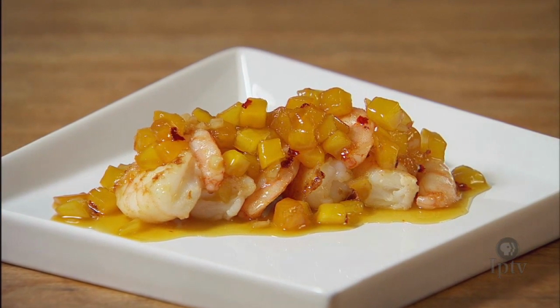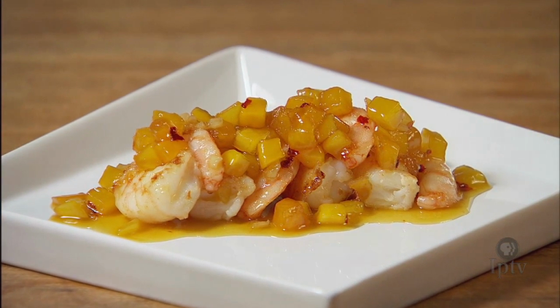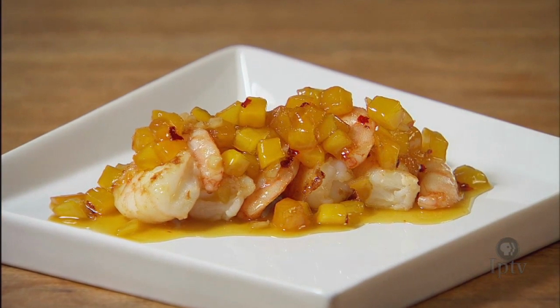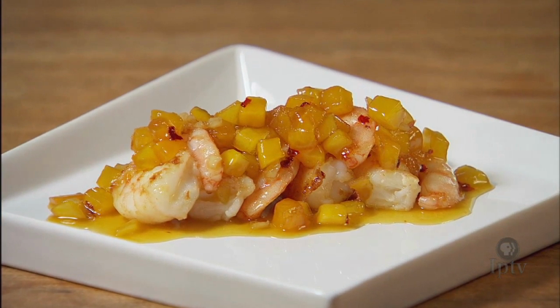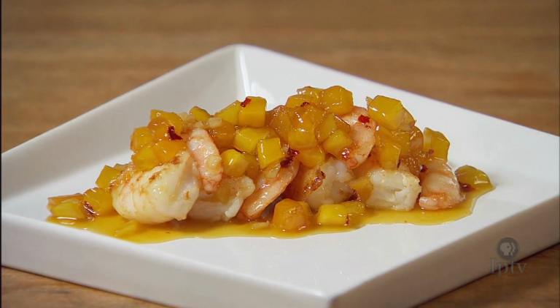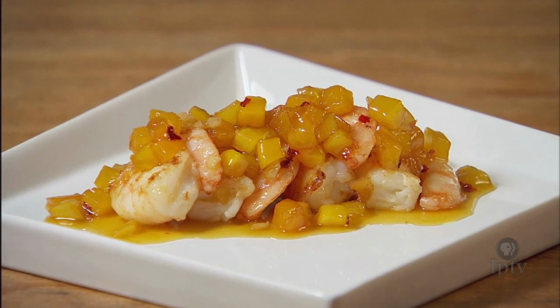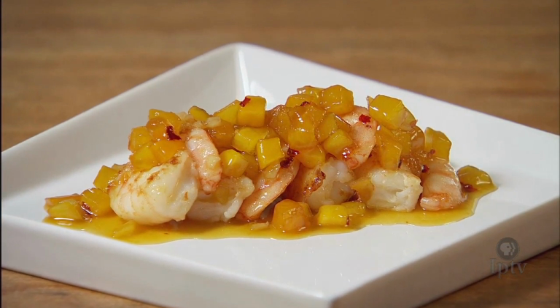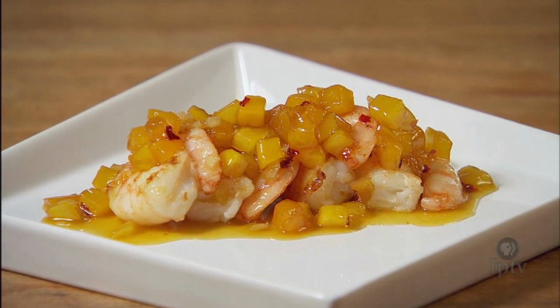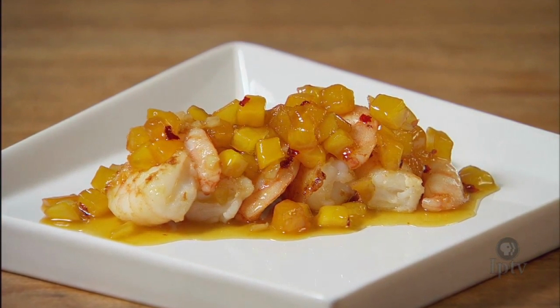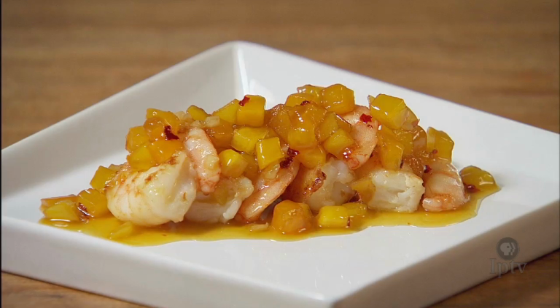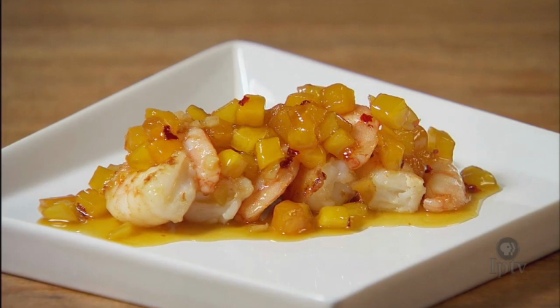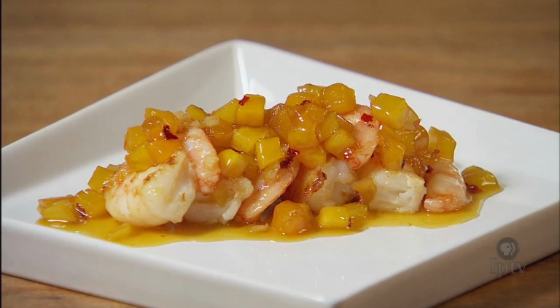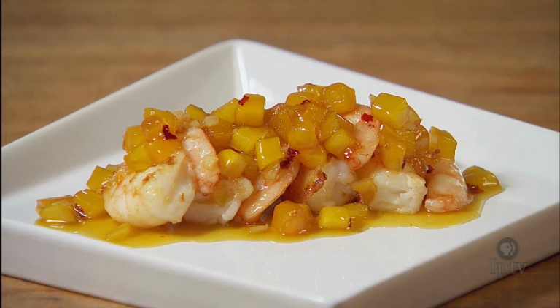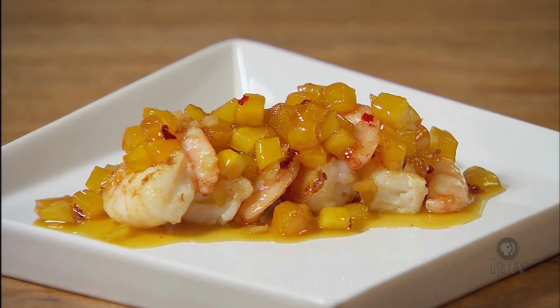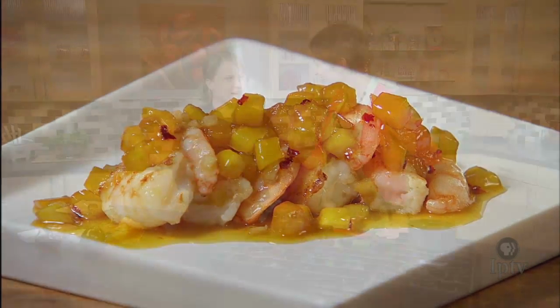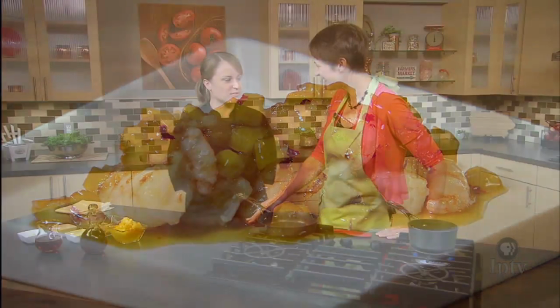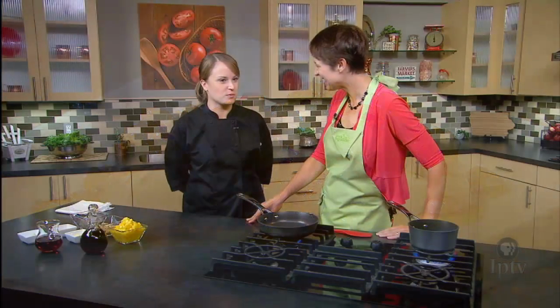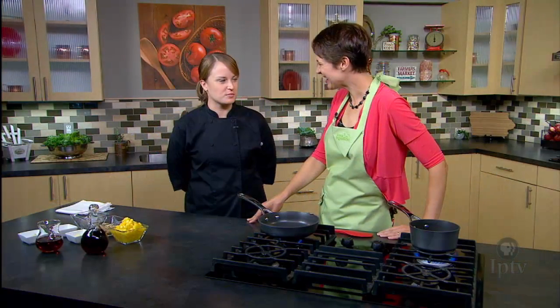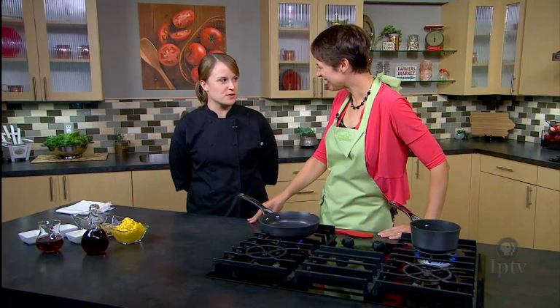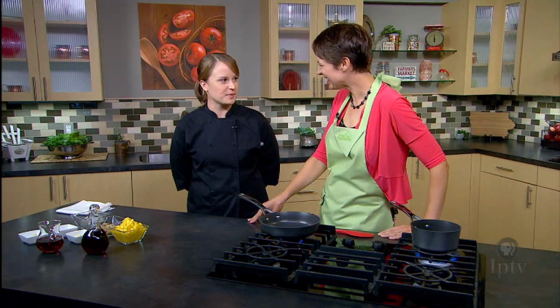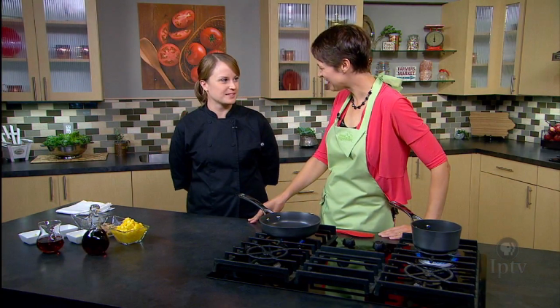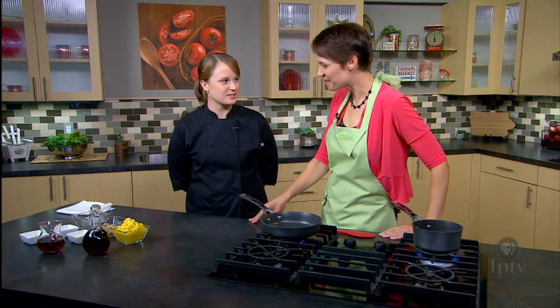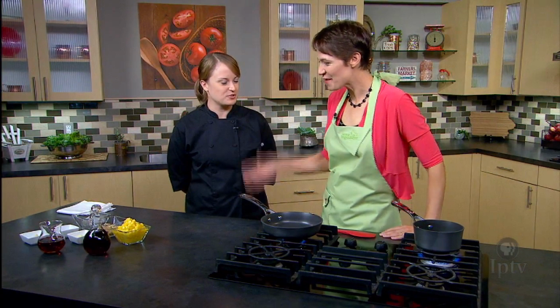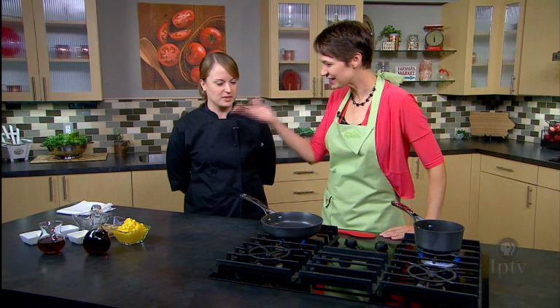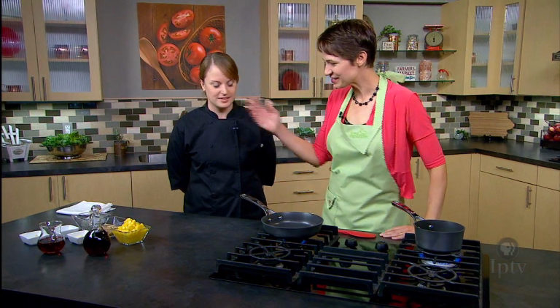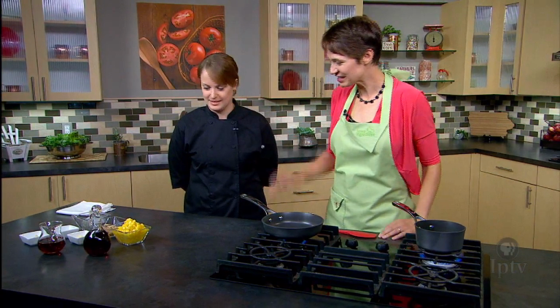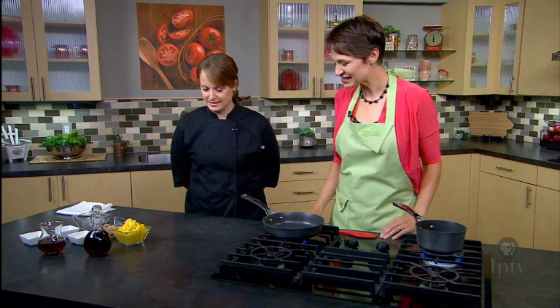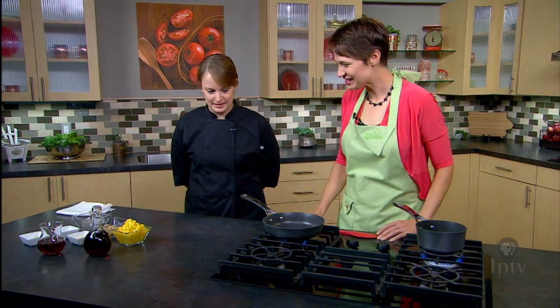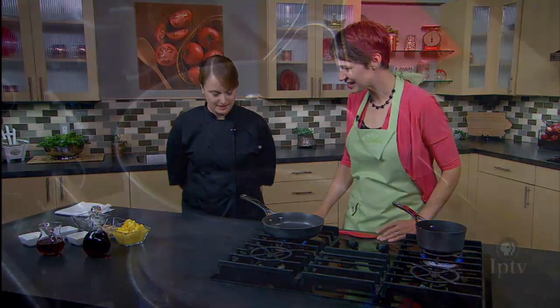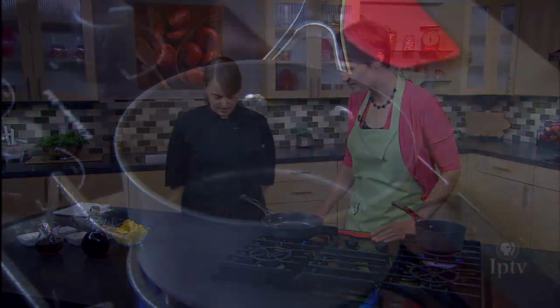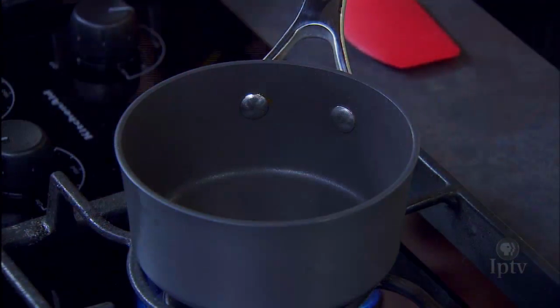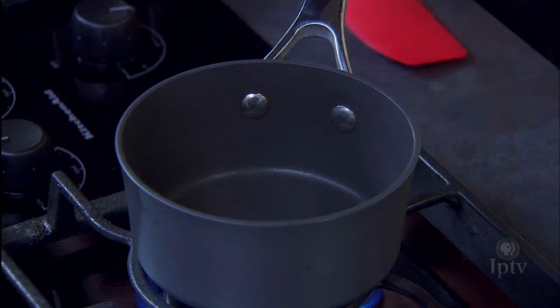That sounds good. A simple version of it, kind of spicy, kind of not, over some shrimp. Fabulous. Let's get started. What do we do?